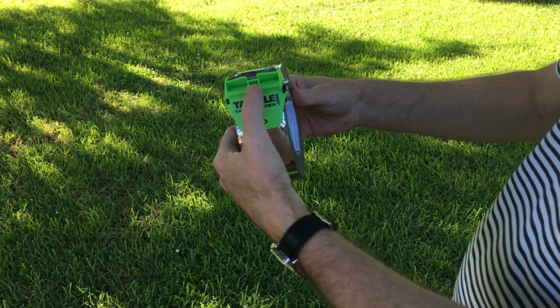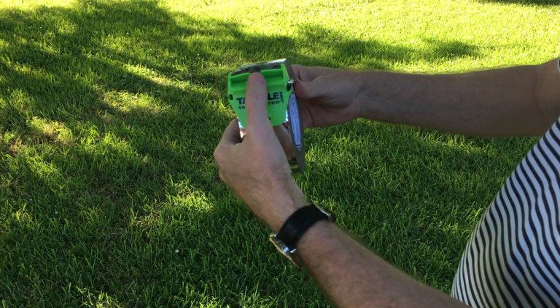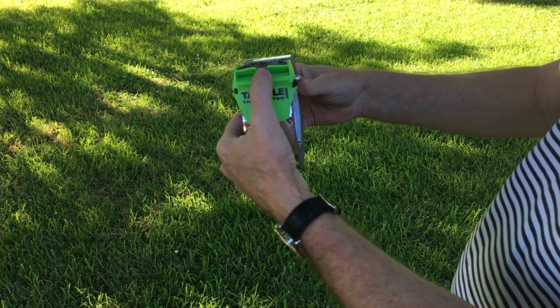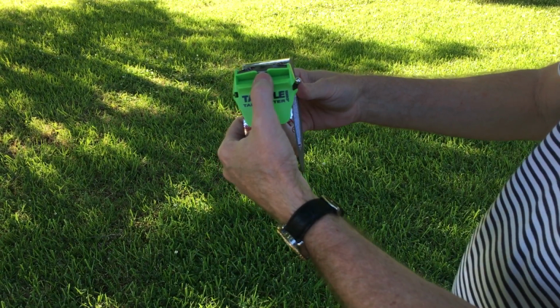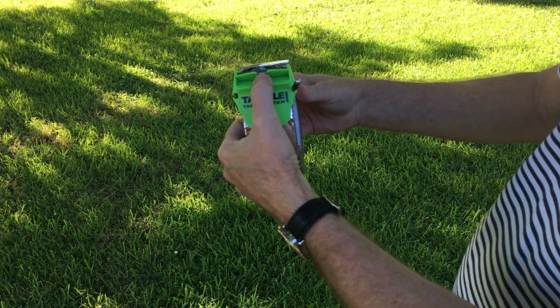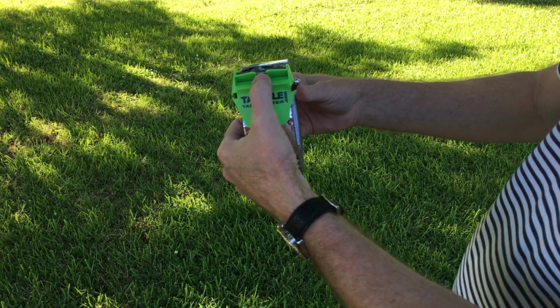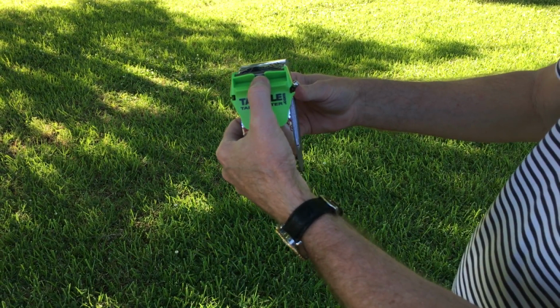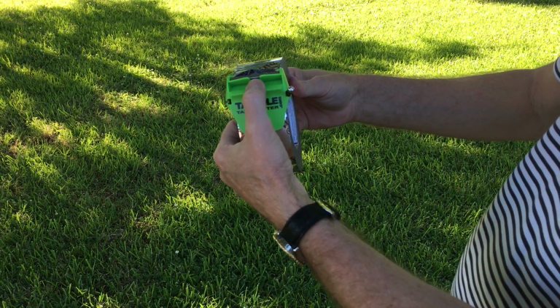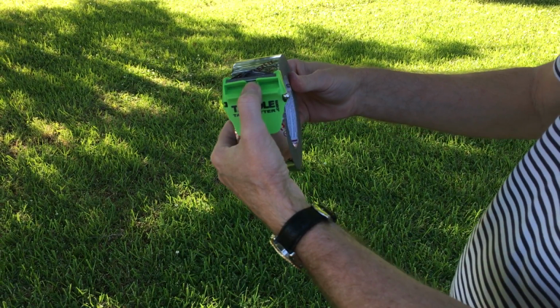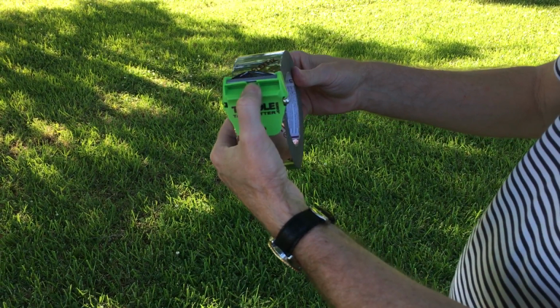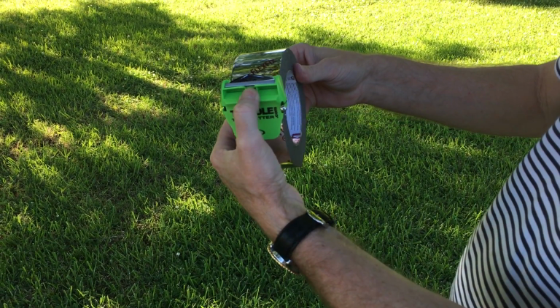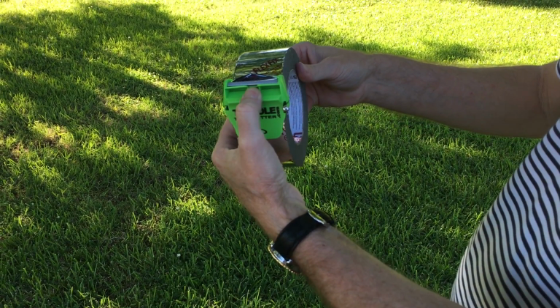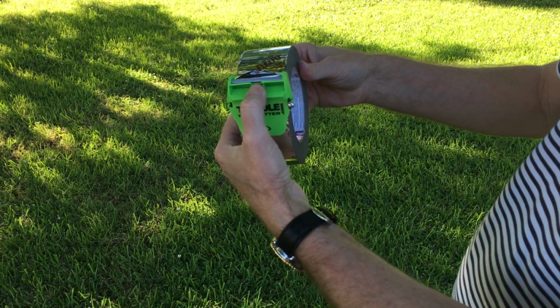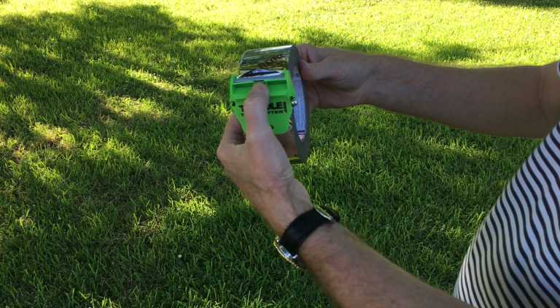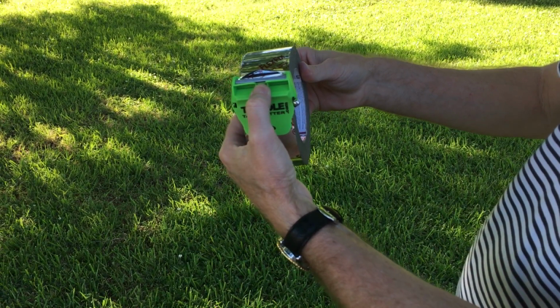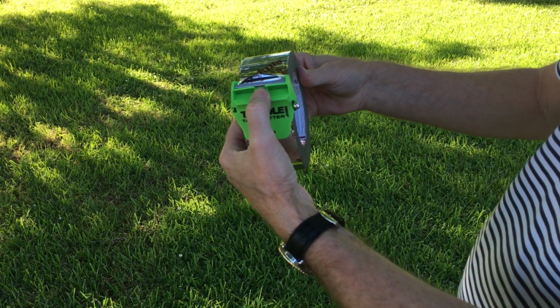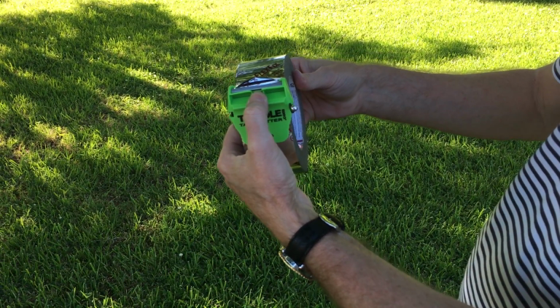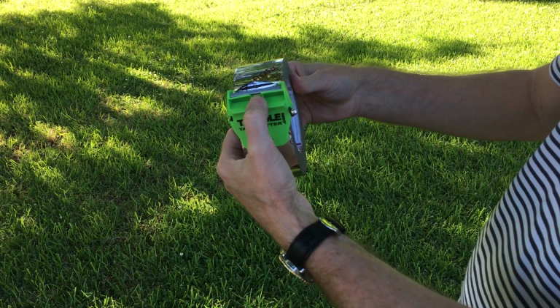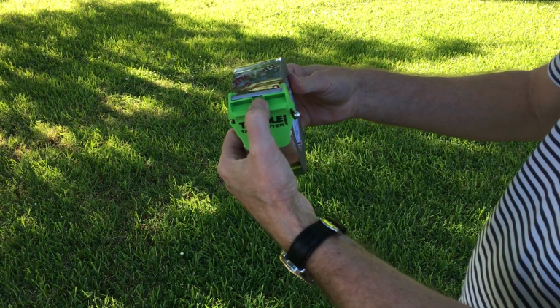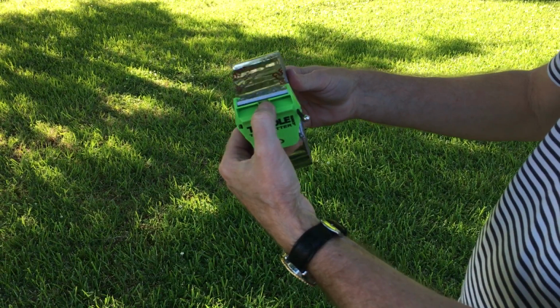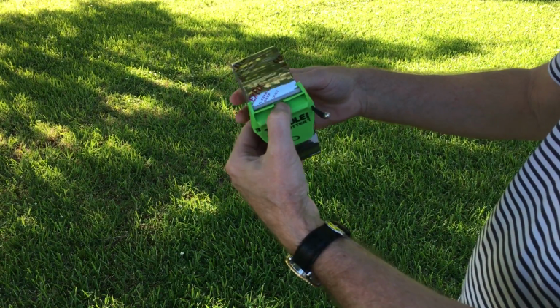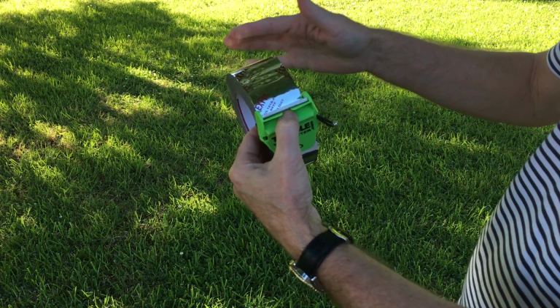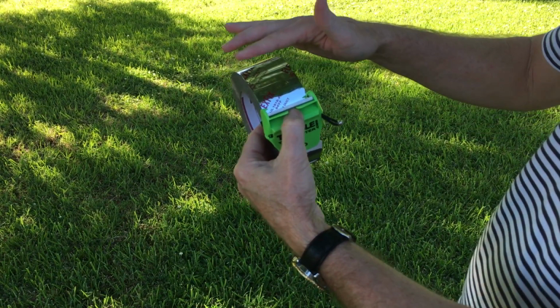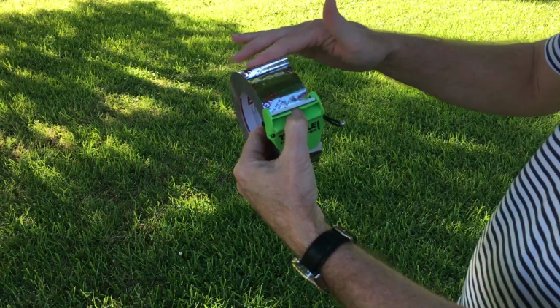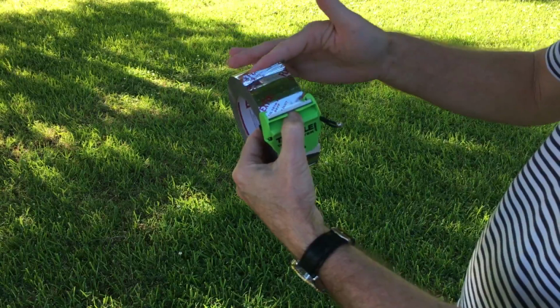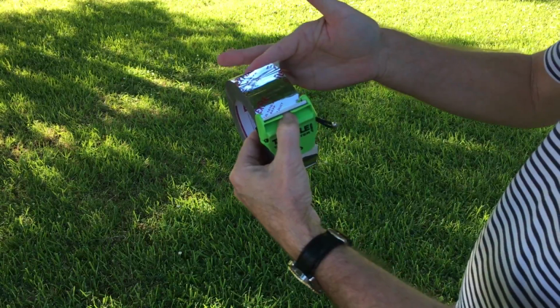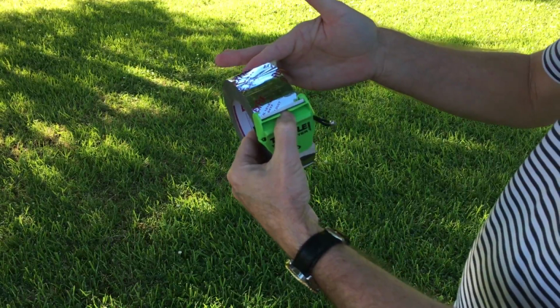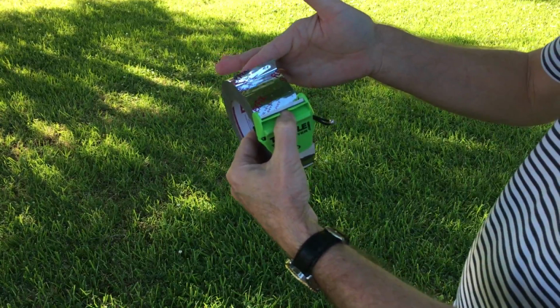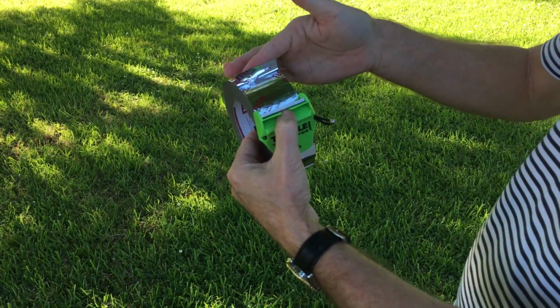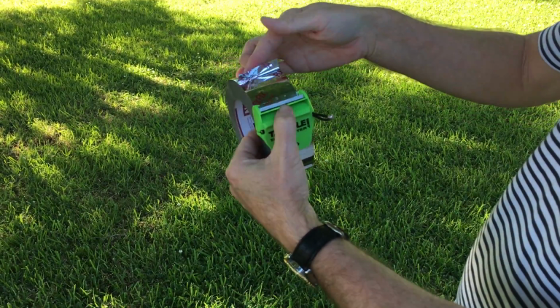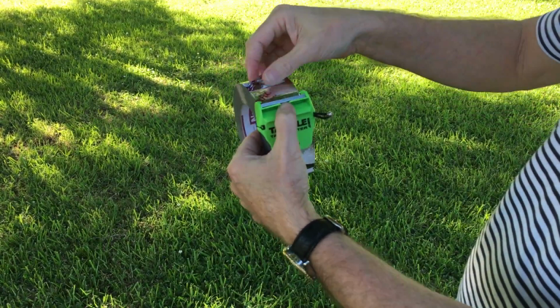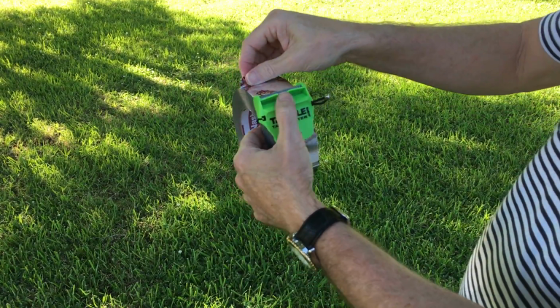When you slide back, it grabs. Boom, it lets it go, so you've got another tab of tape sticking up.